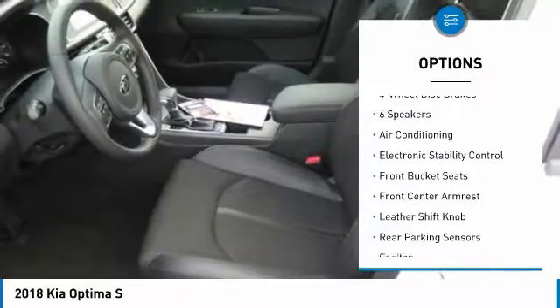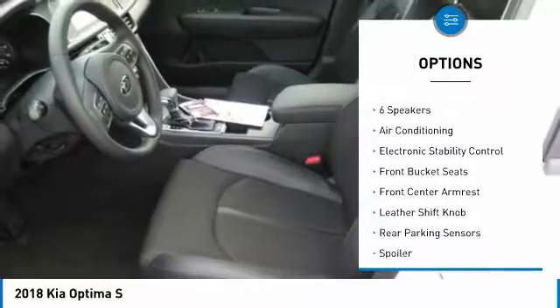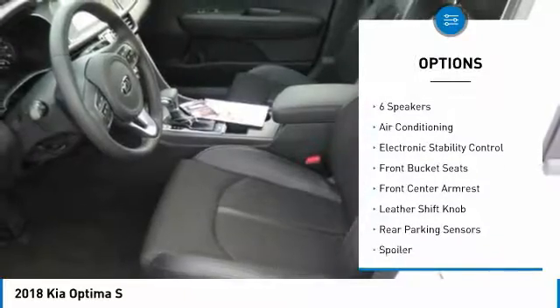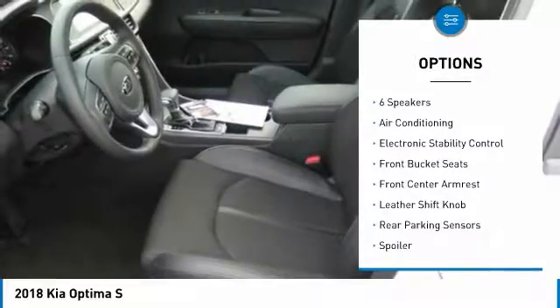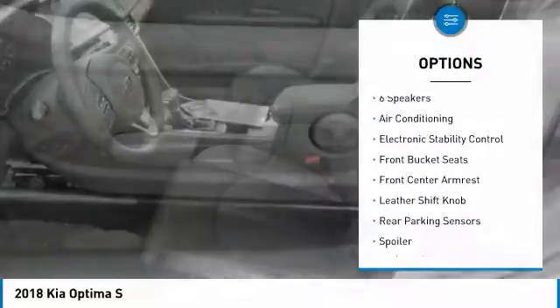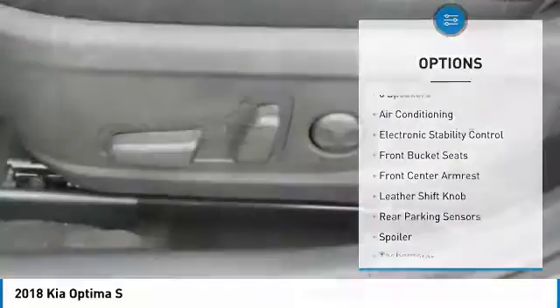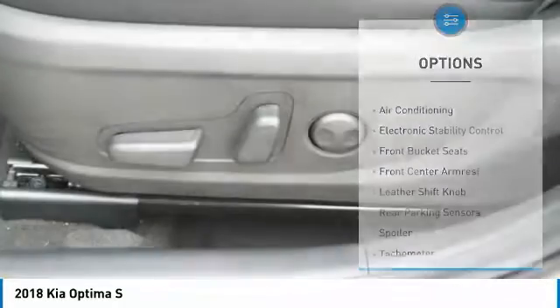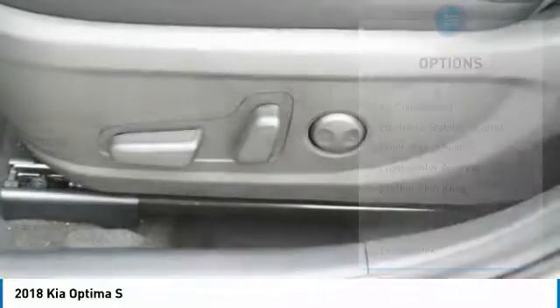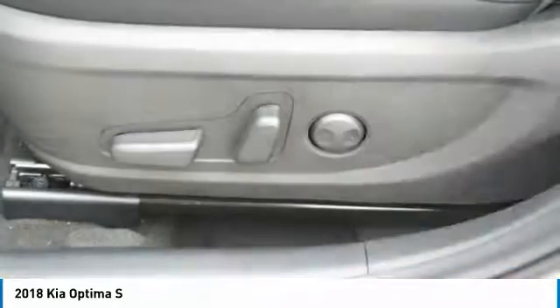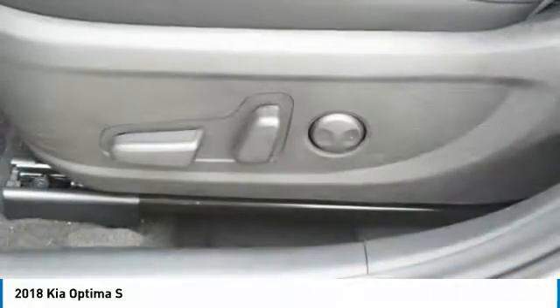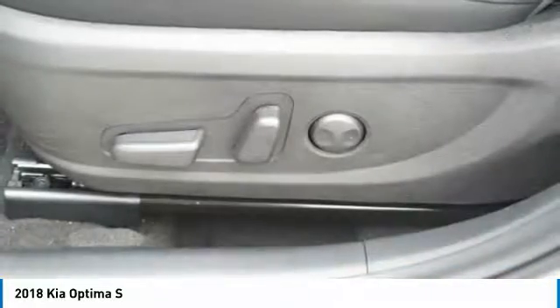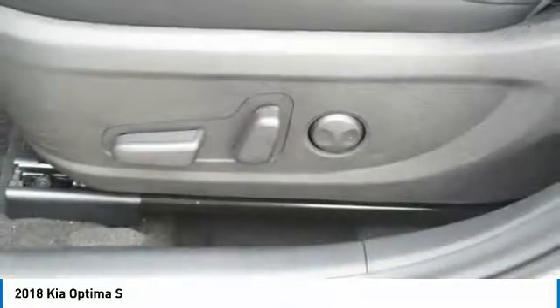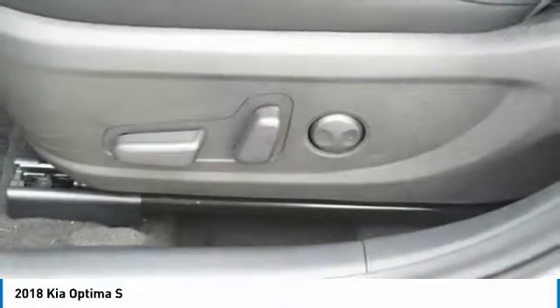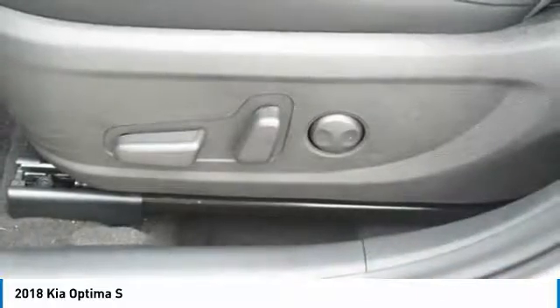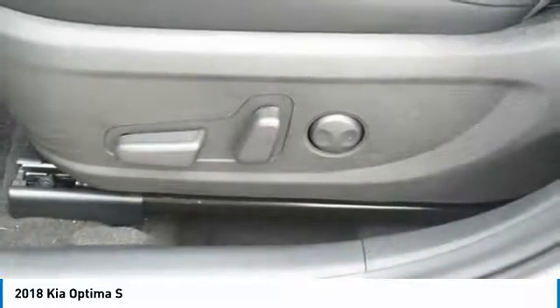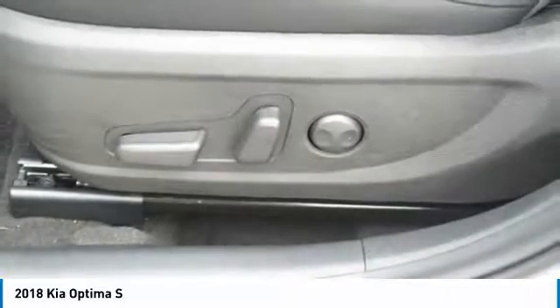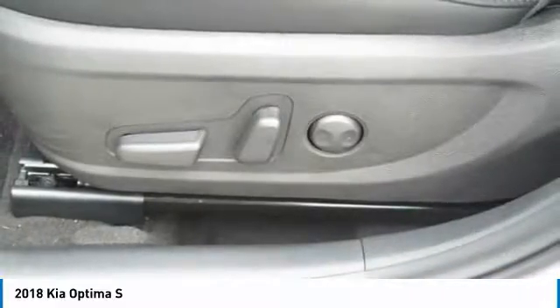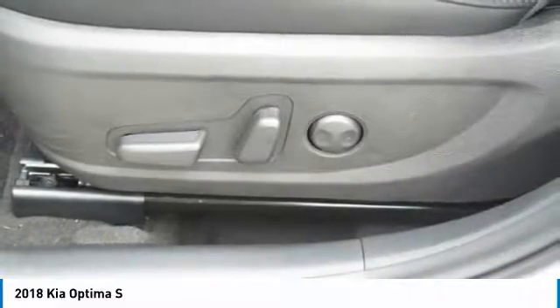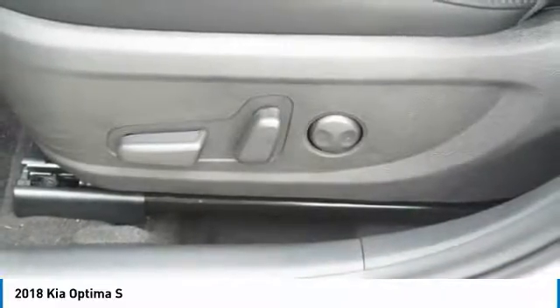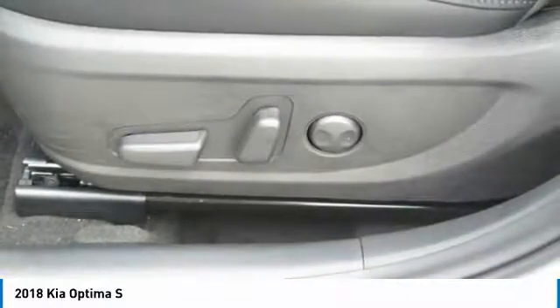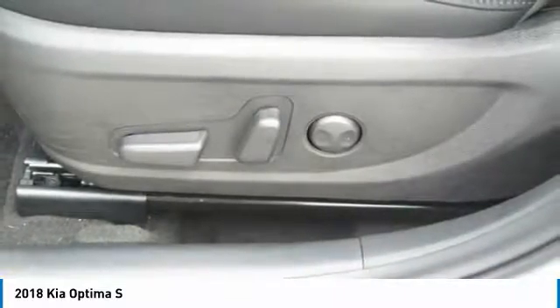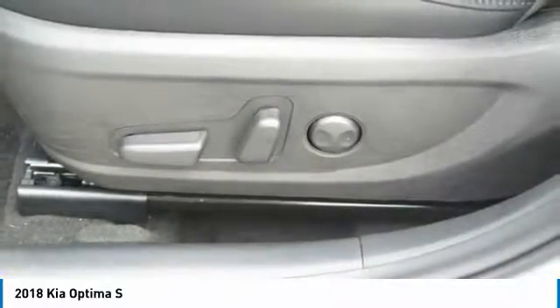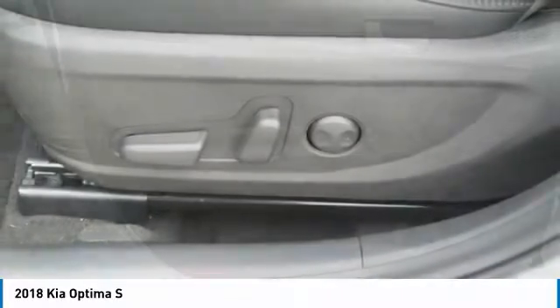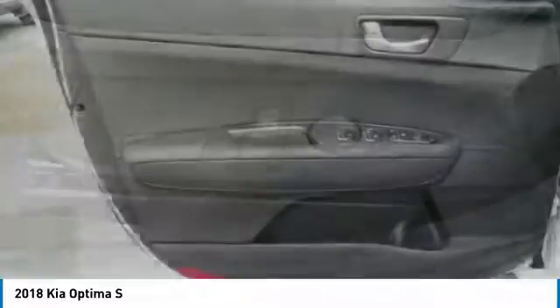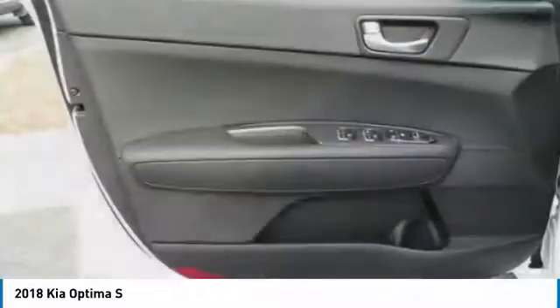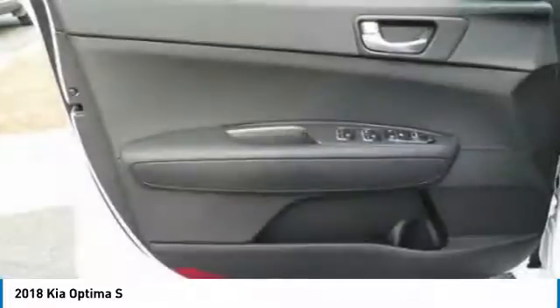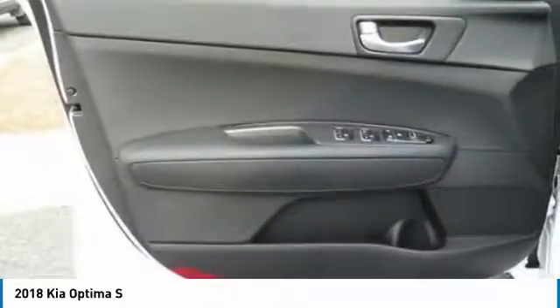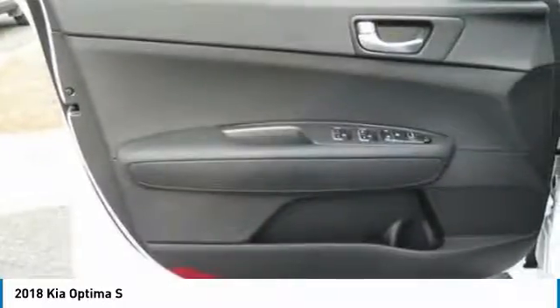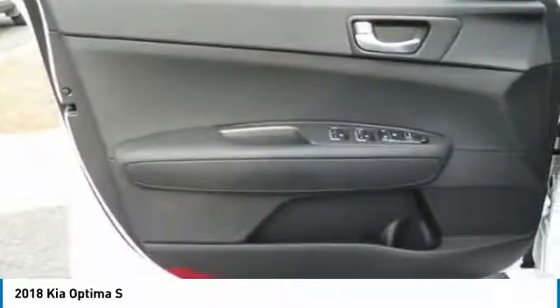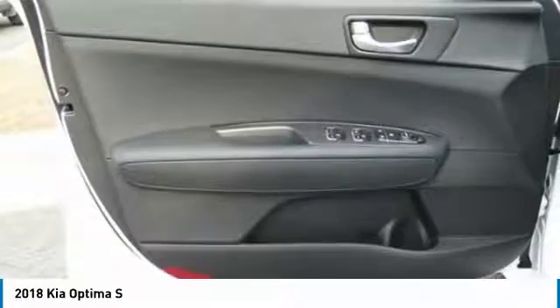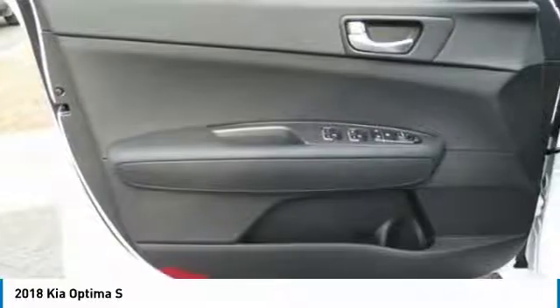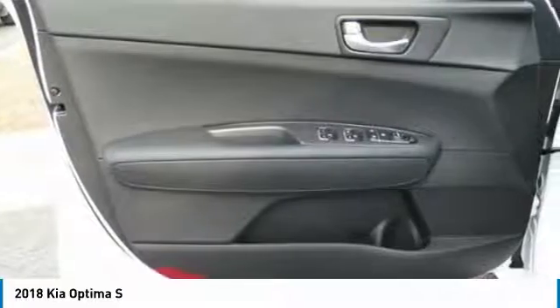Power windows, fog lights, electronic stability control, rear window defroster.